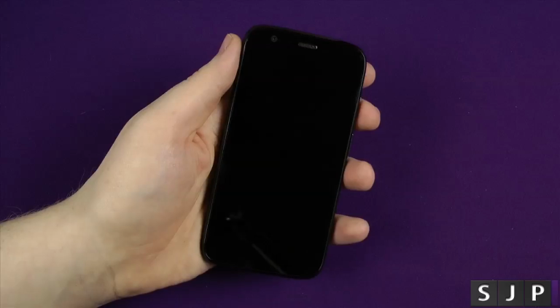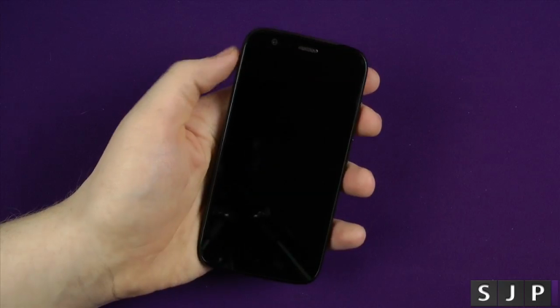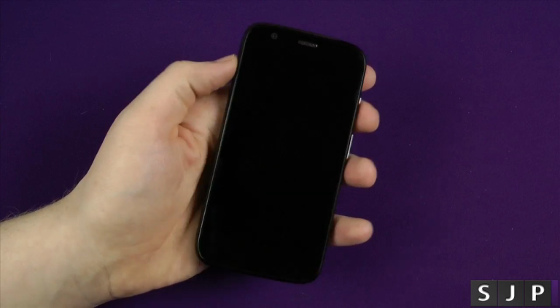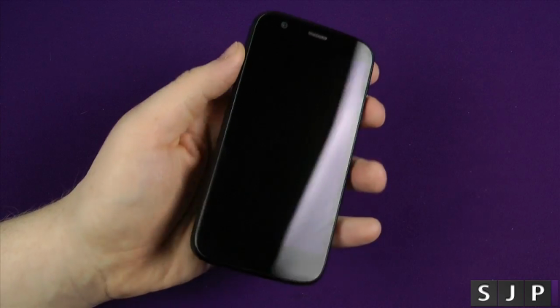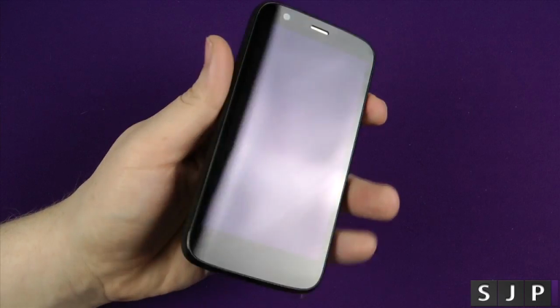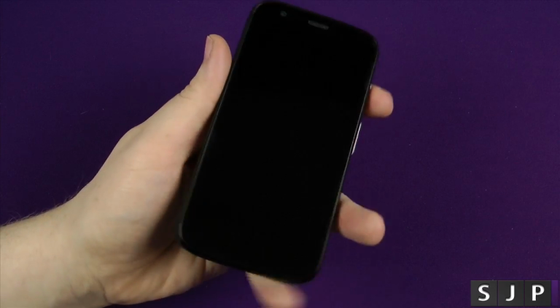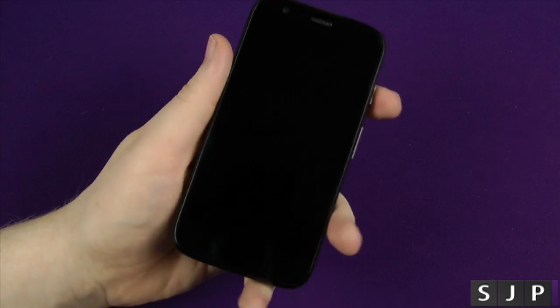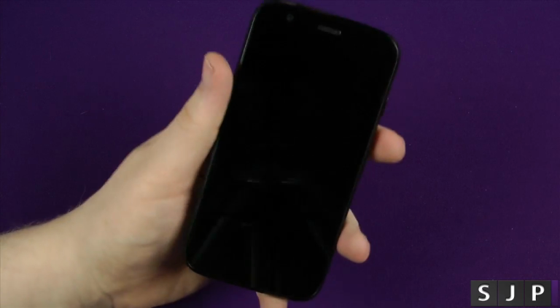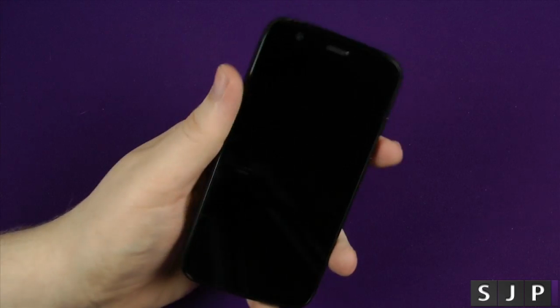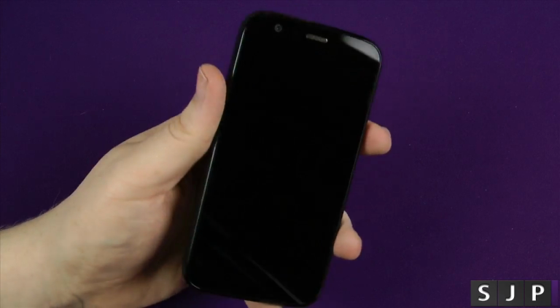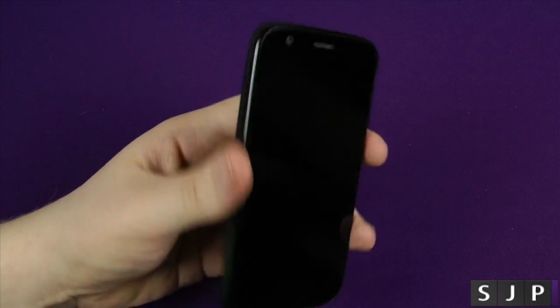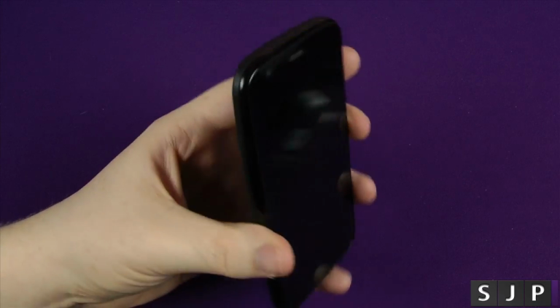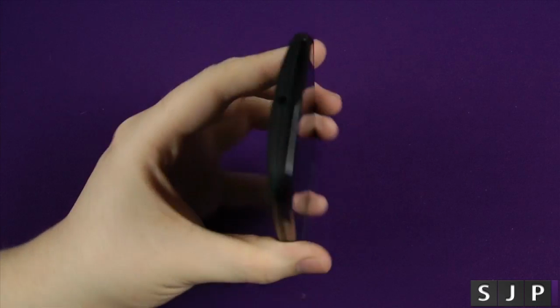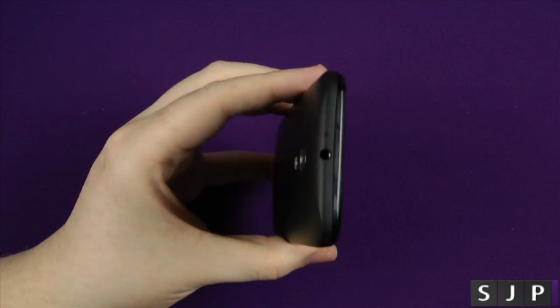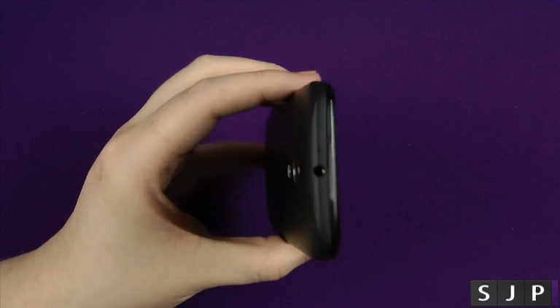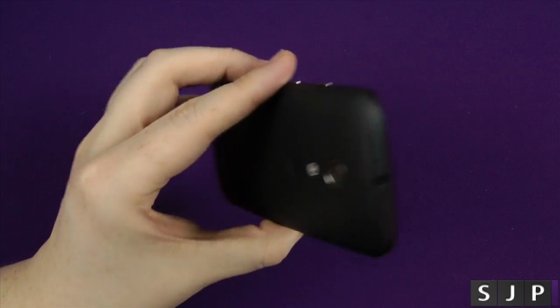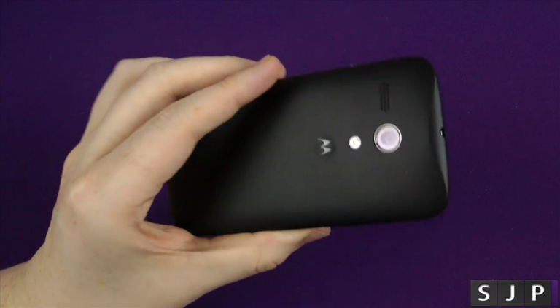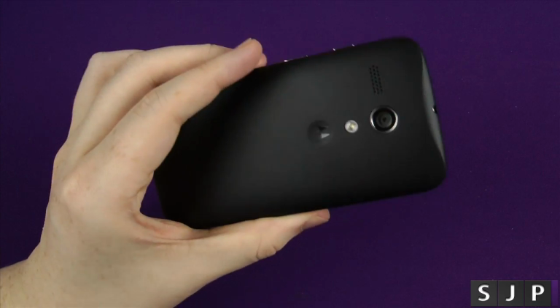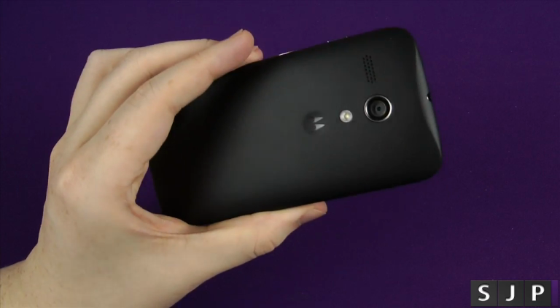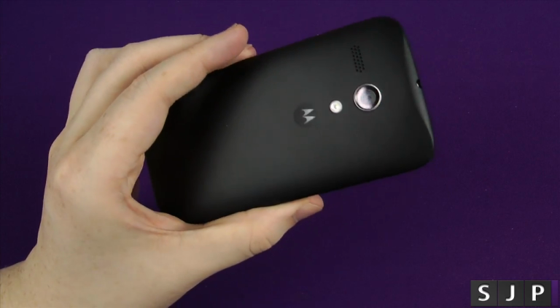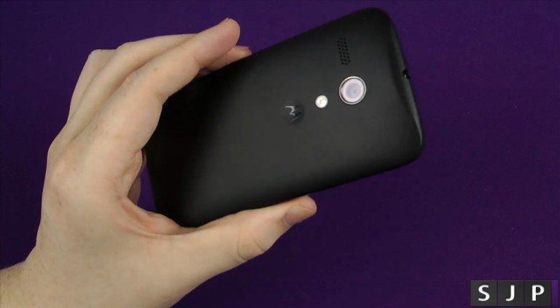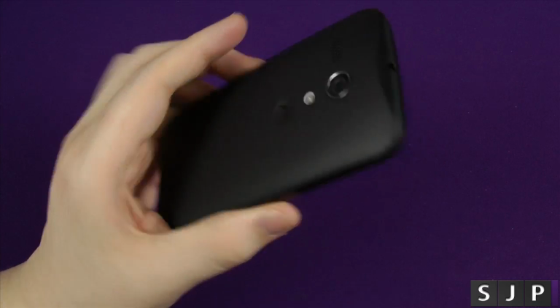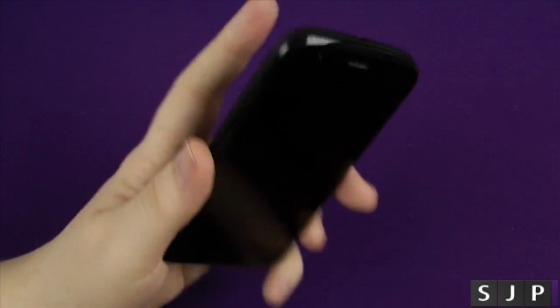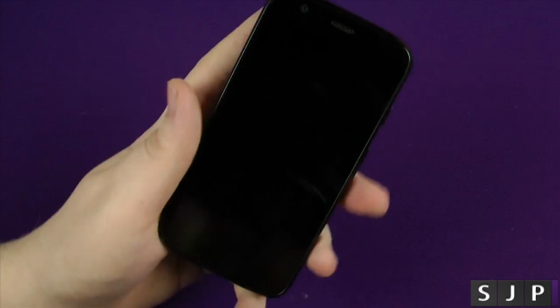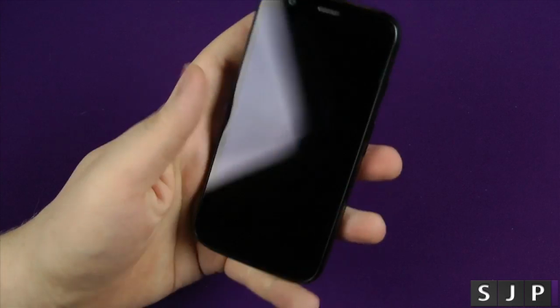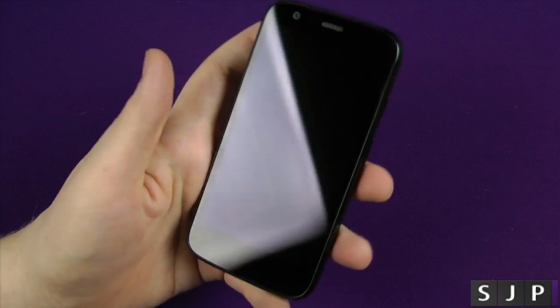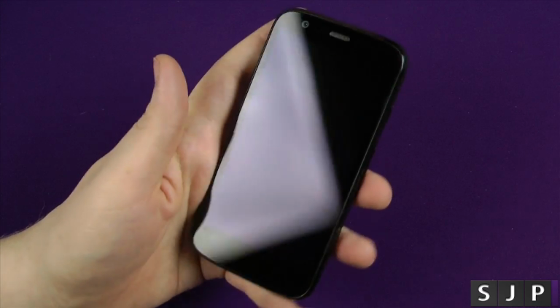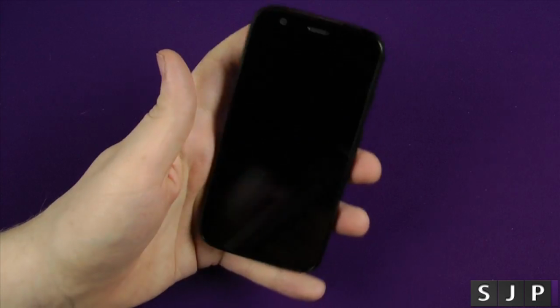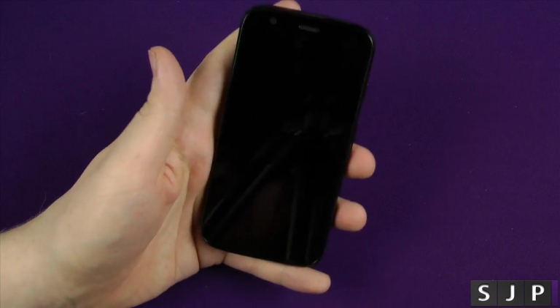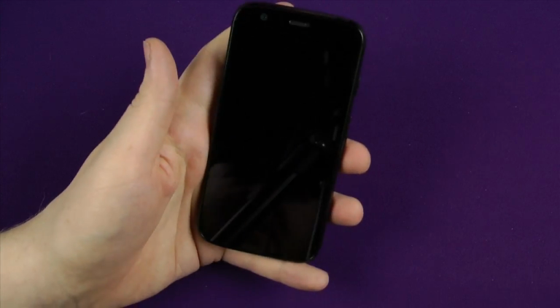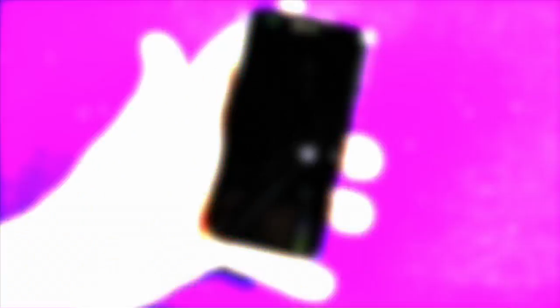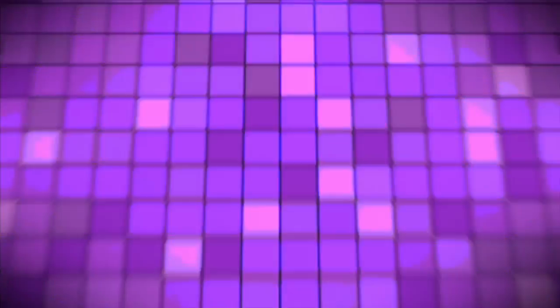Hey everybody, Sam back once again. Yes, we just unboxed it. So now for those people that are first getting one, let's set it up.